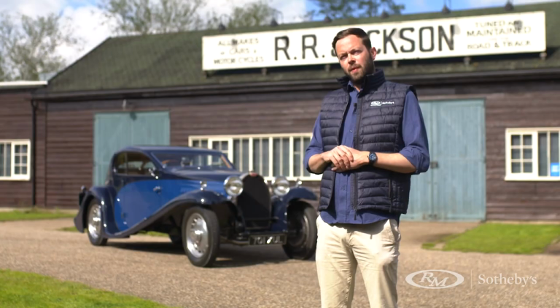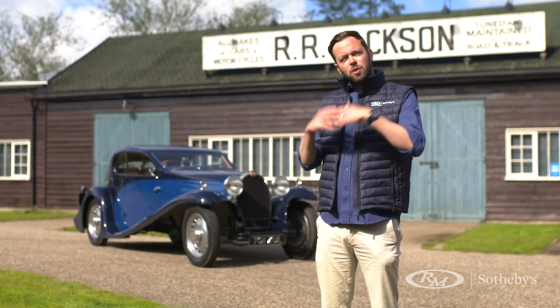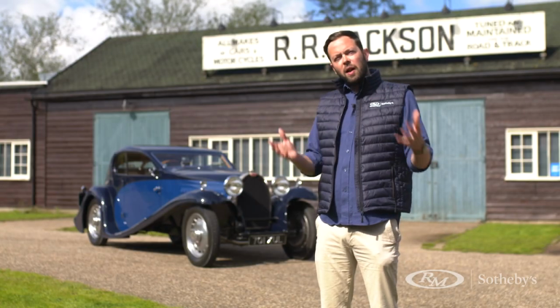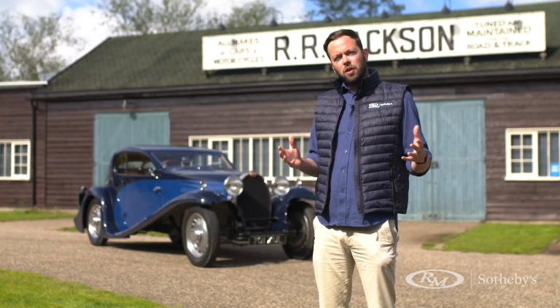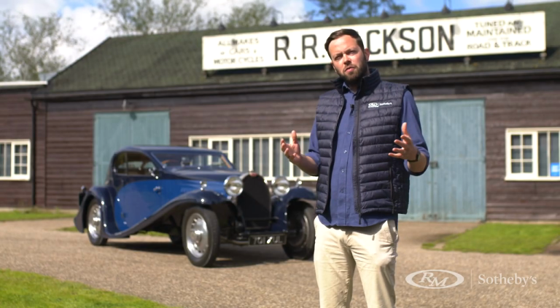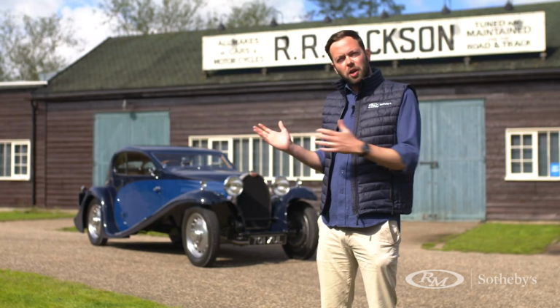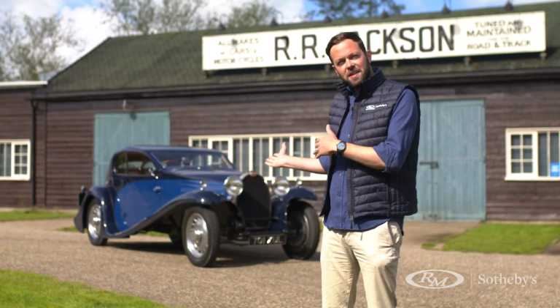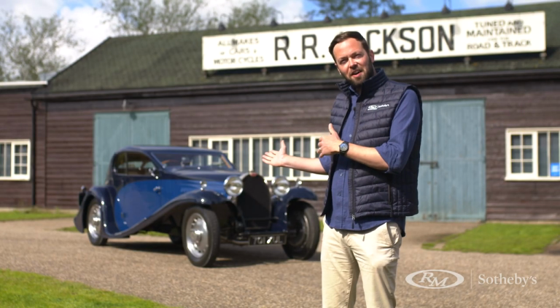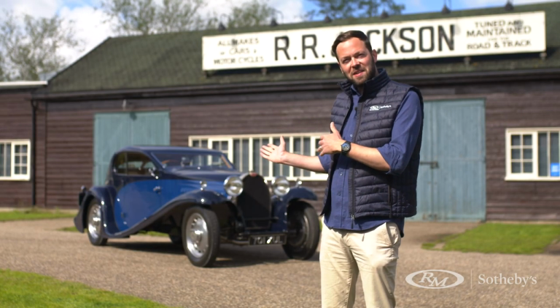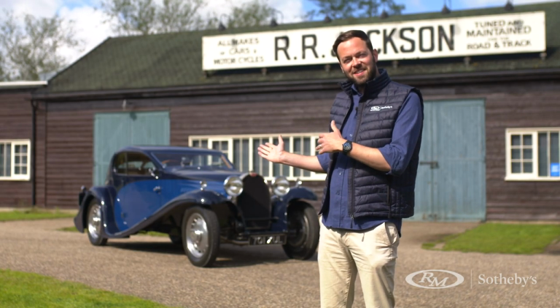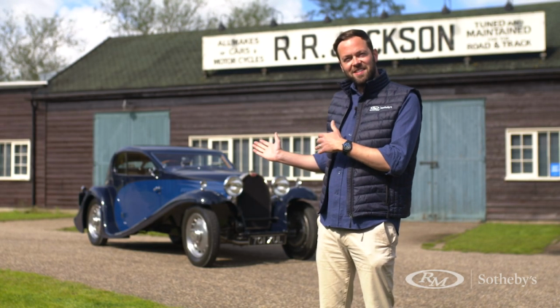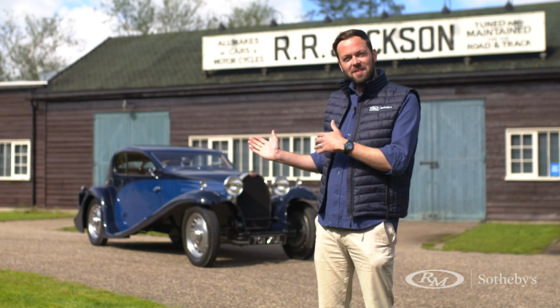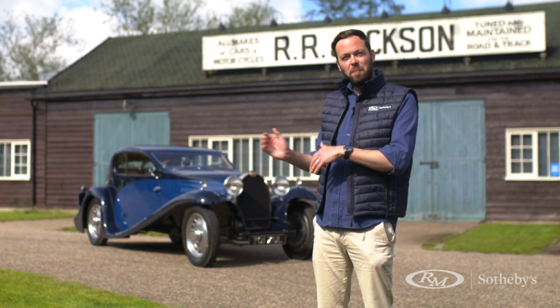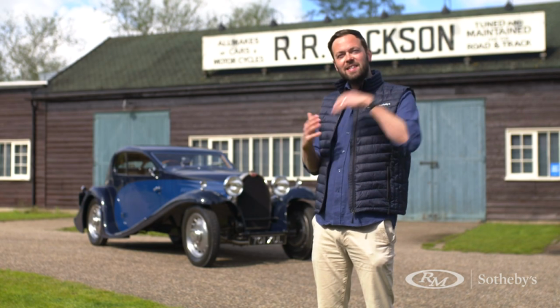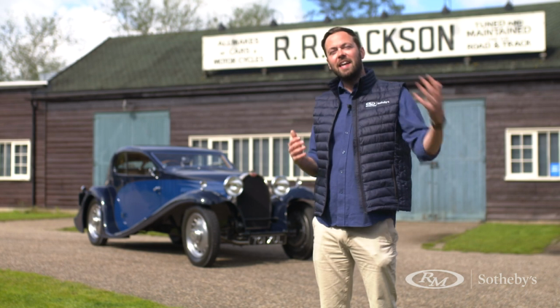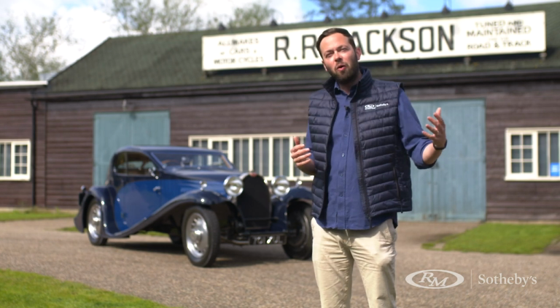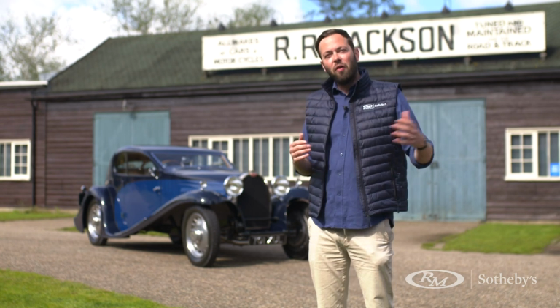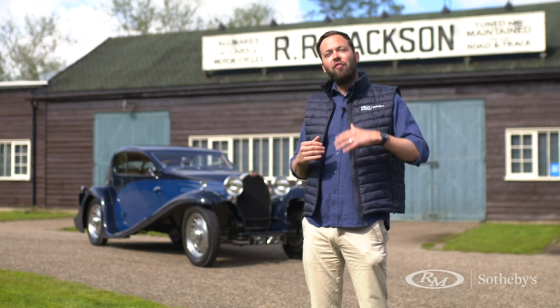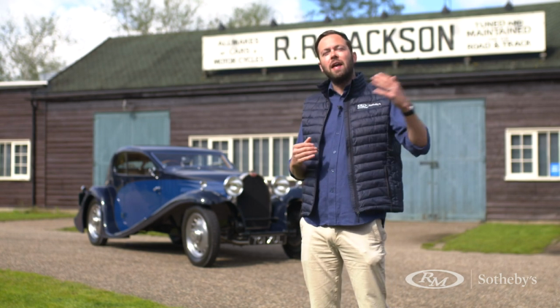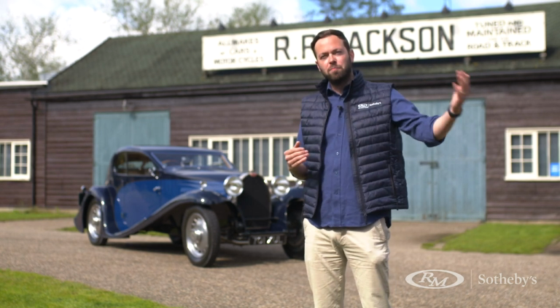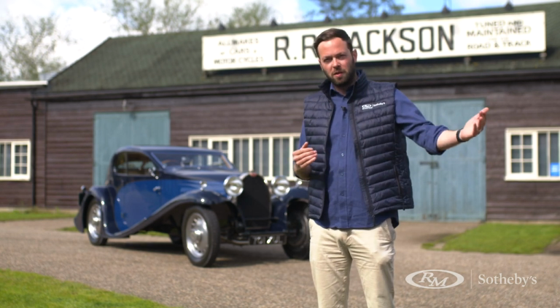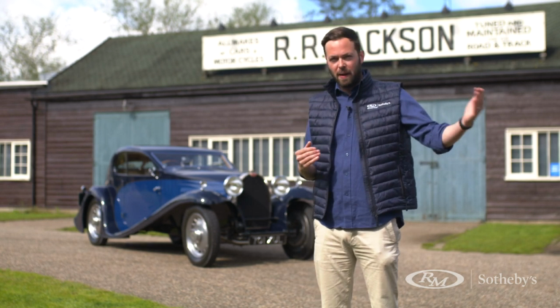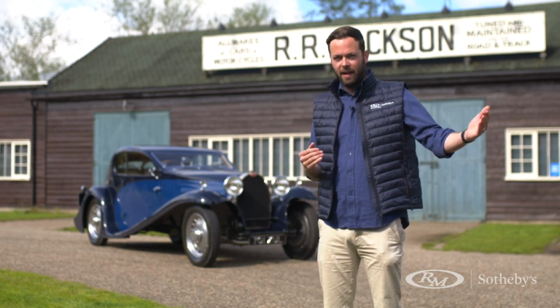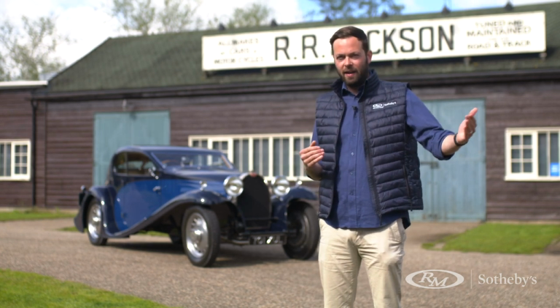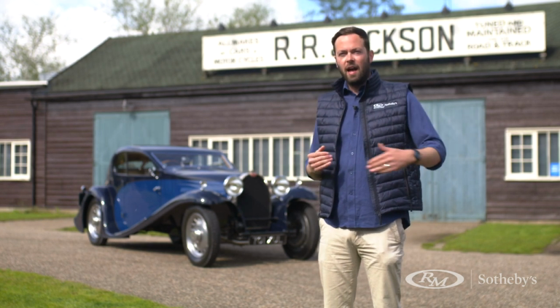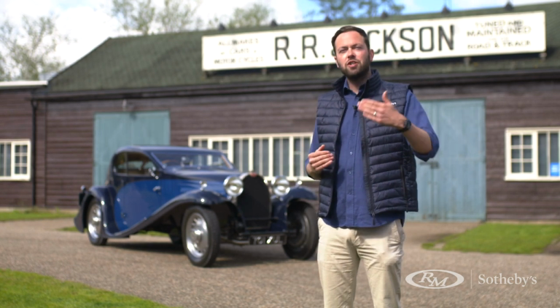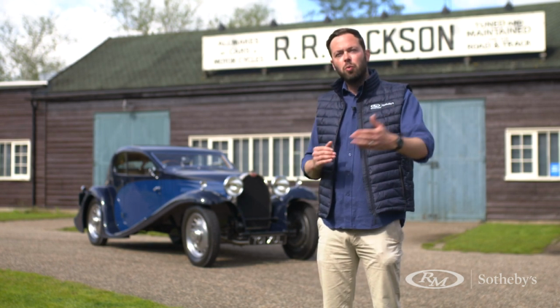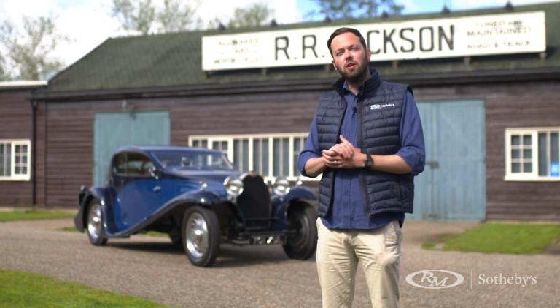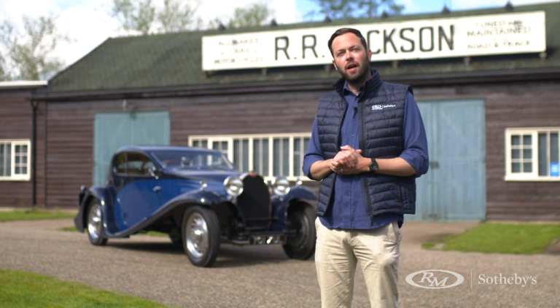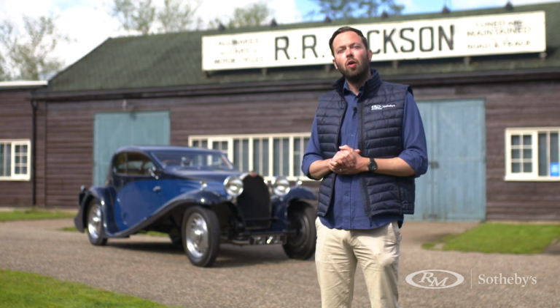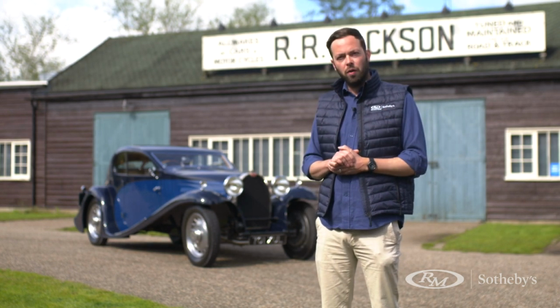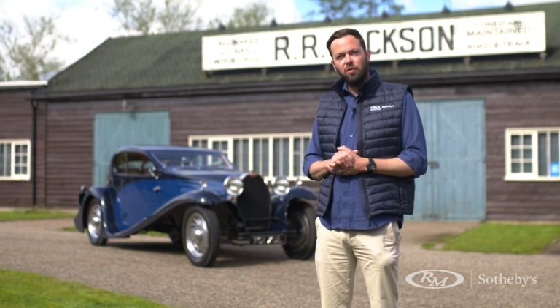It's all well and good looking at this car from a distance, but let's take it out on the famous Brooklands banking and show you what it looks like on the move.